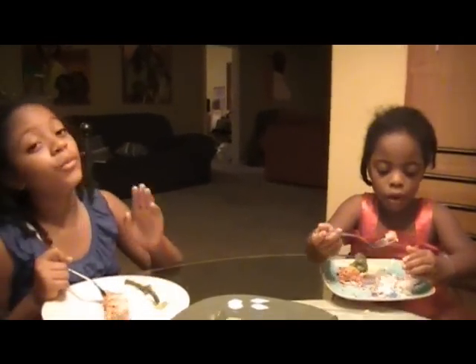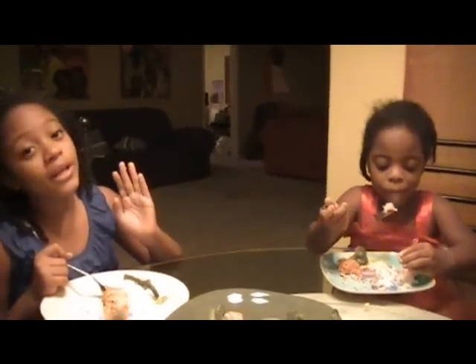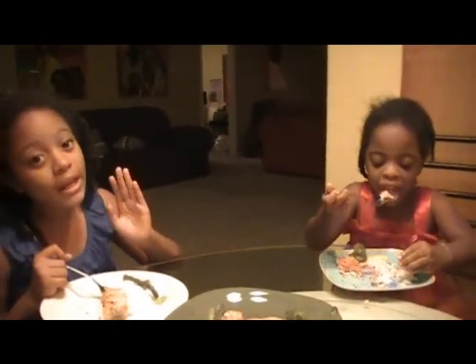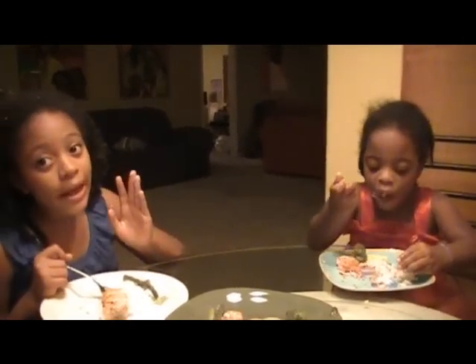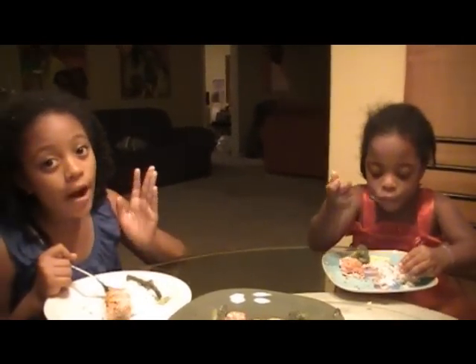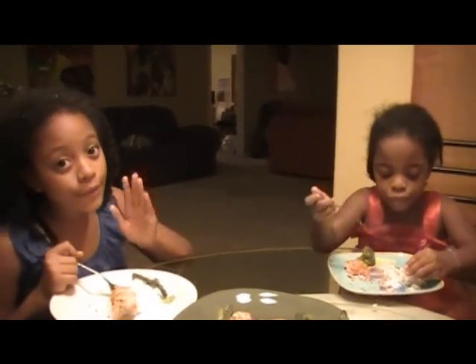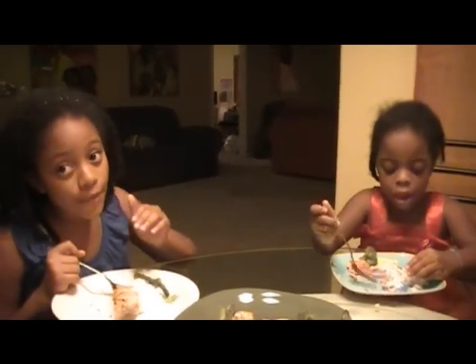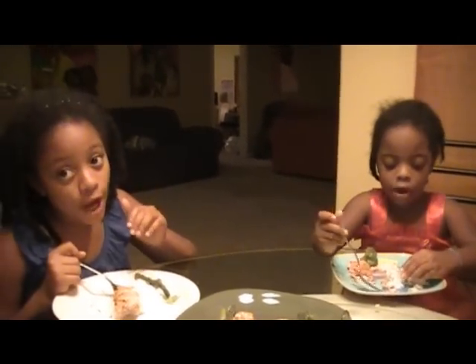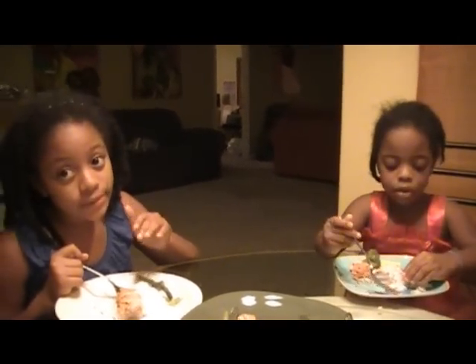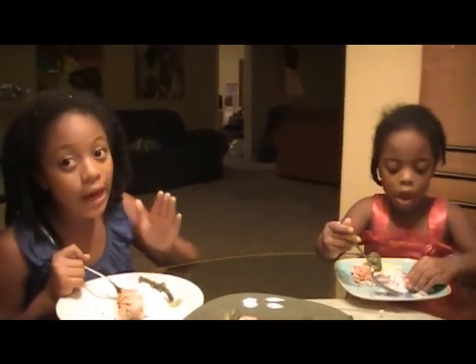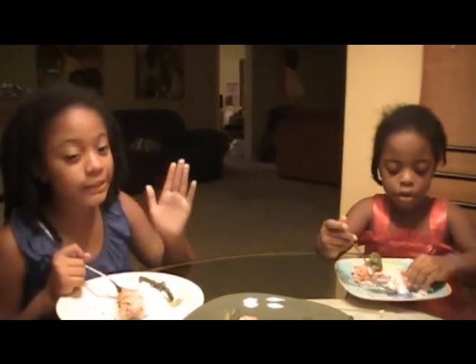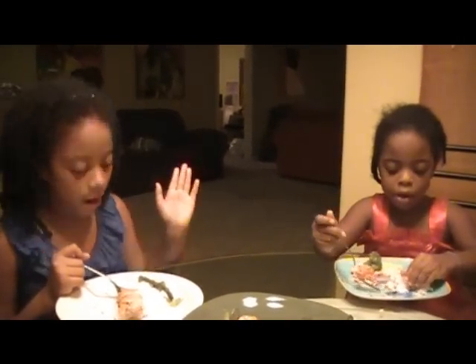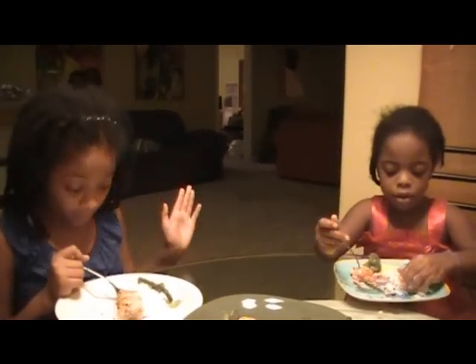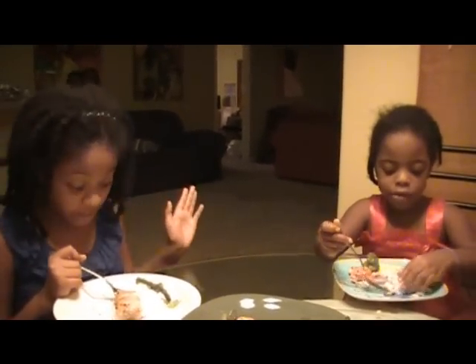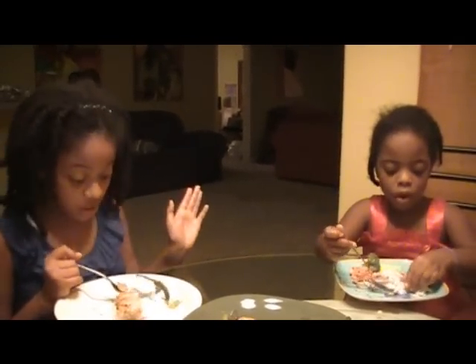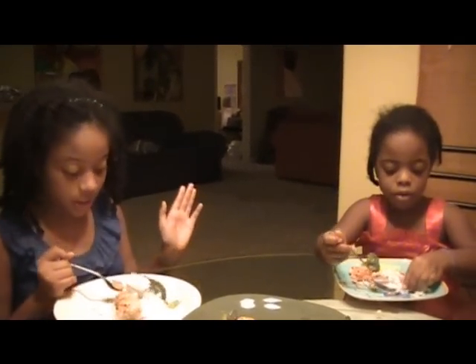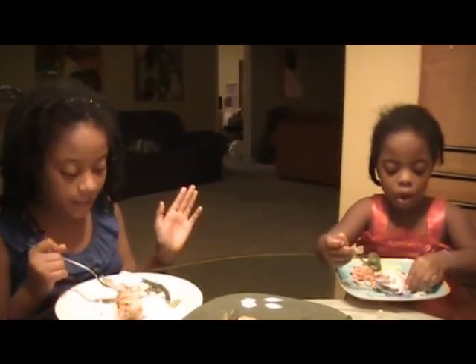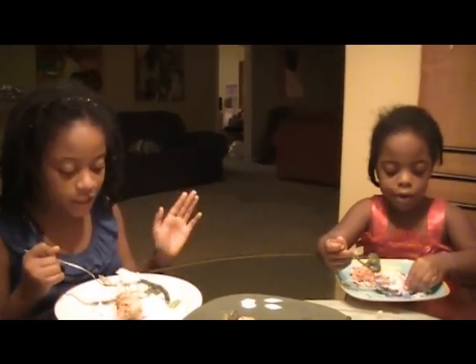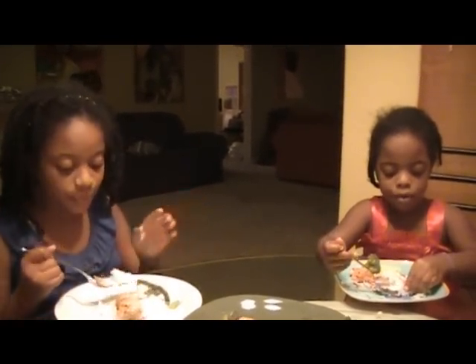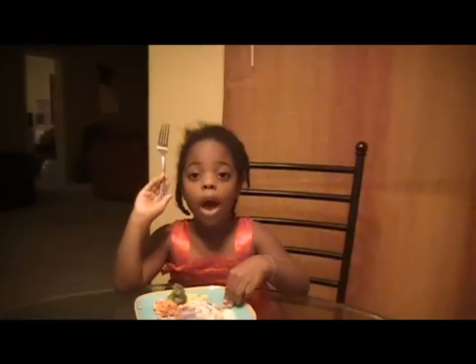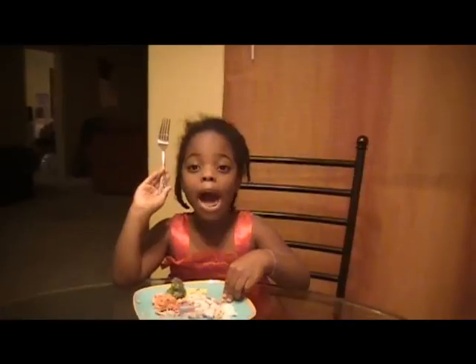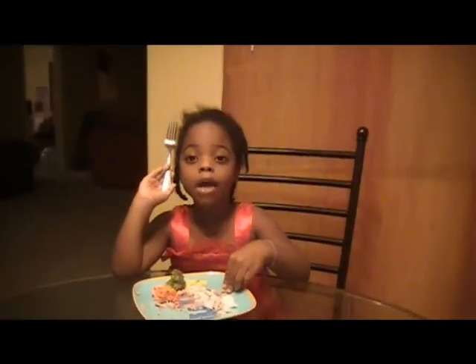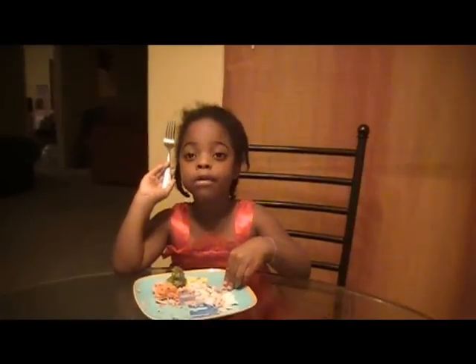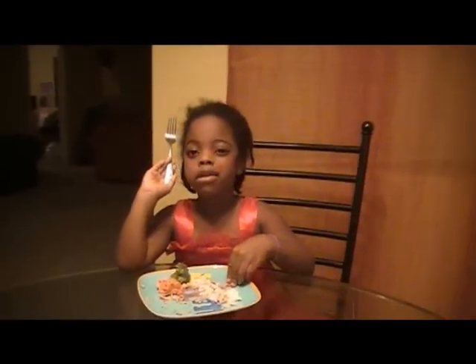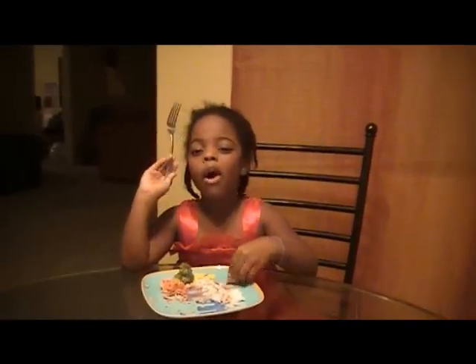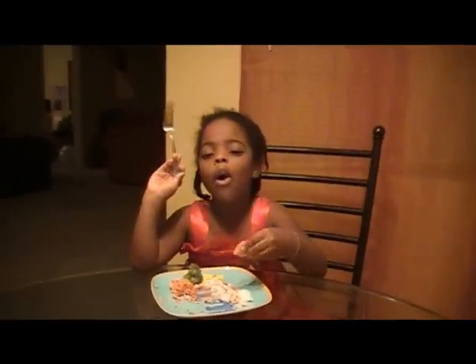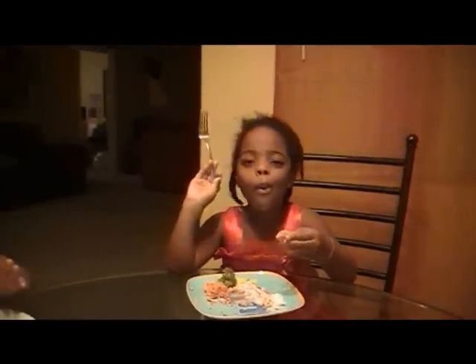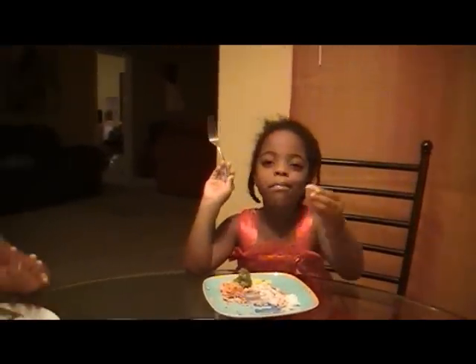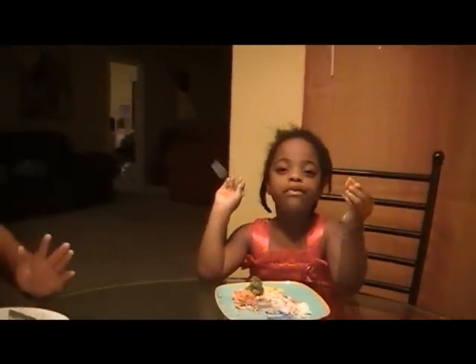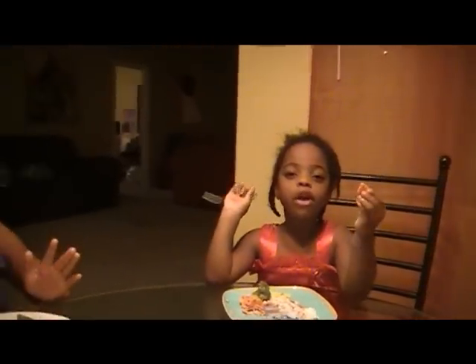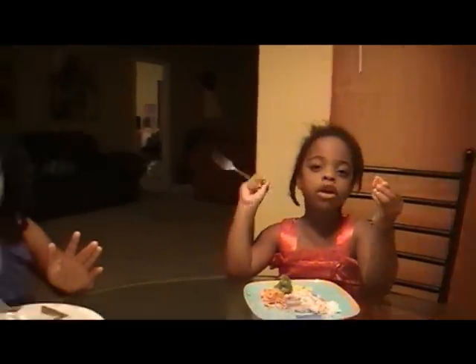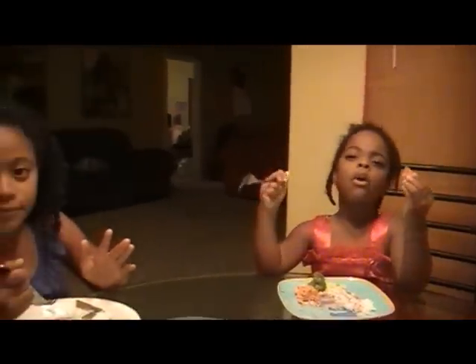We need to get our groove on because this is delish. And before you go, we got the love in it.